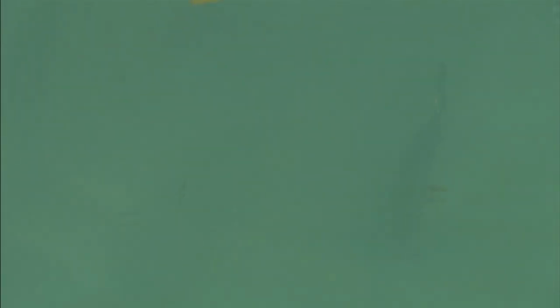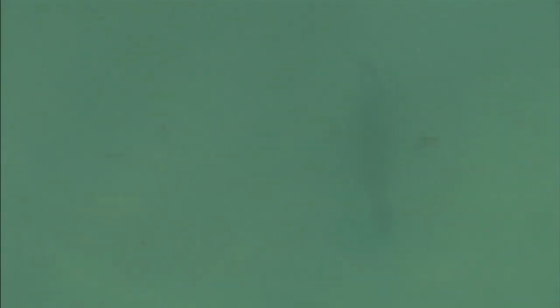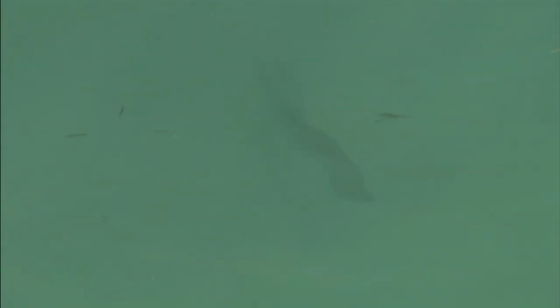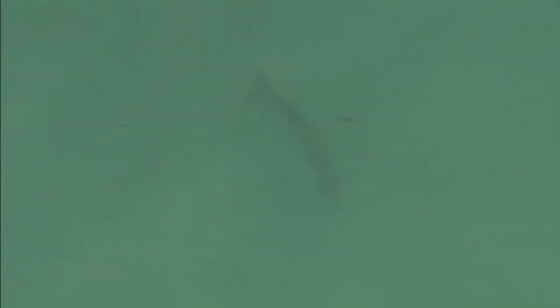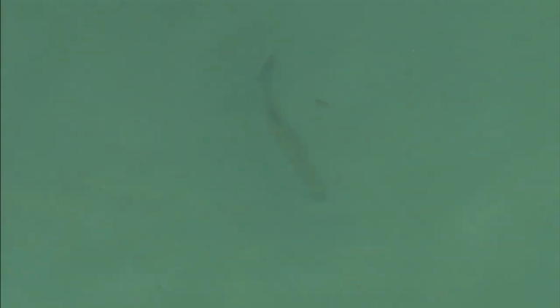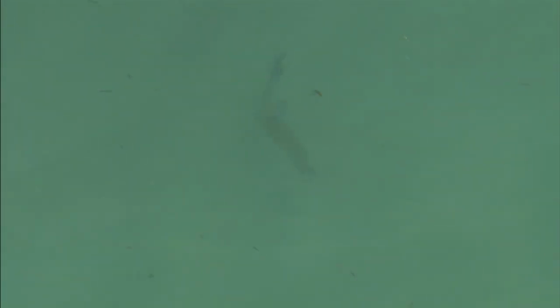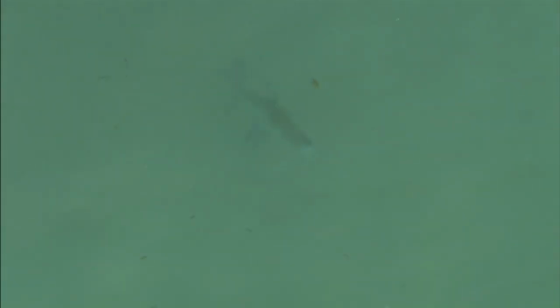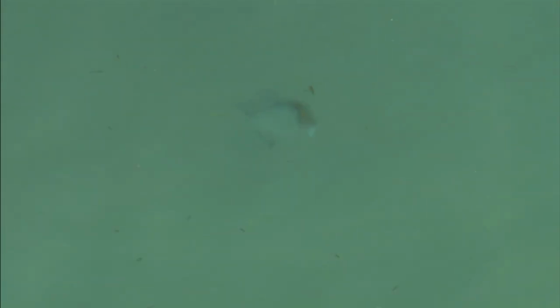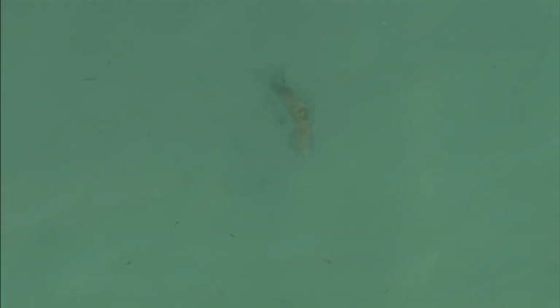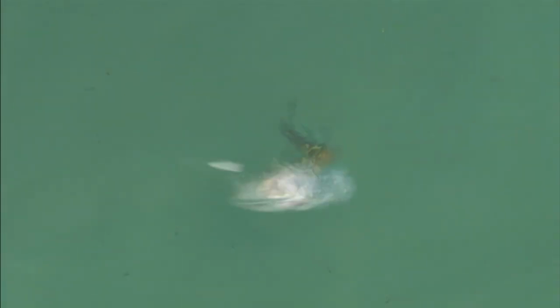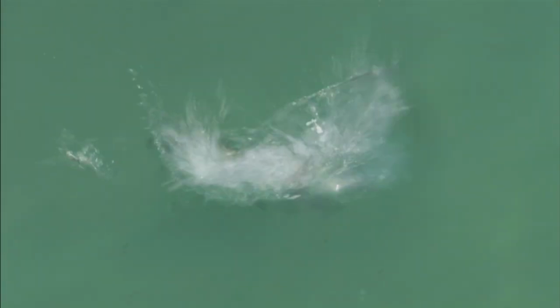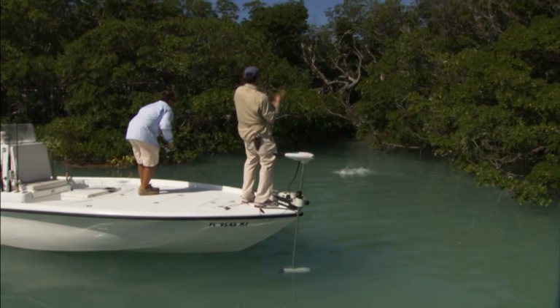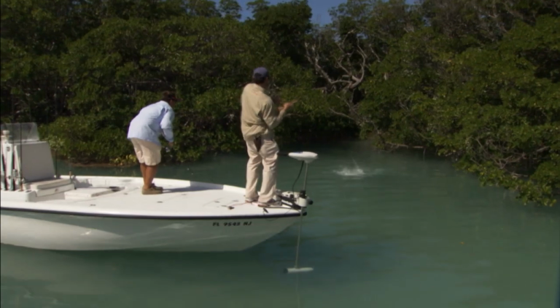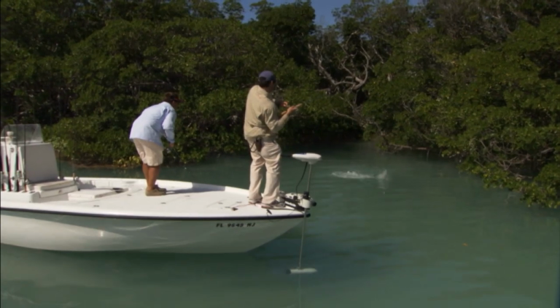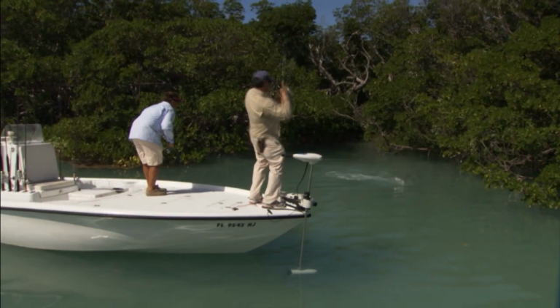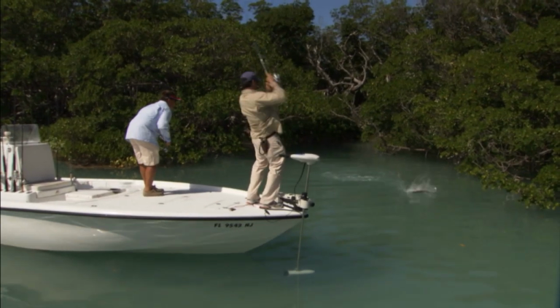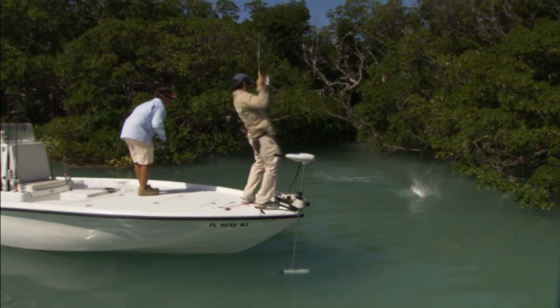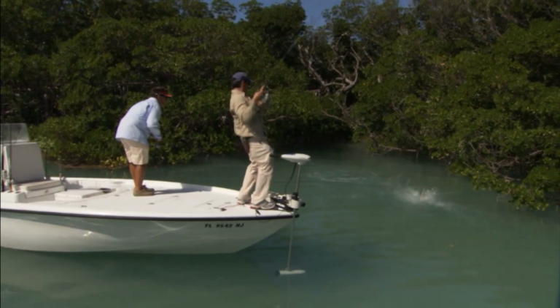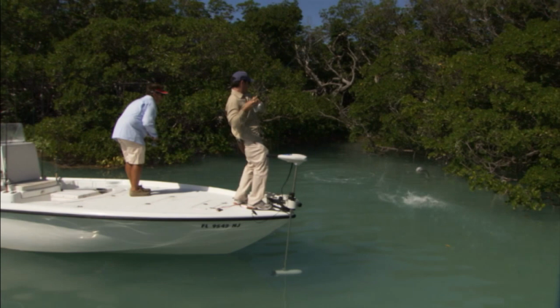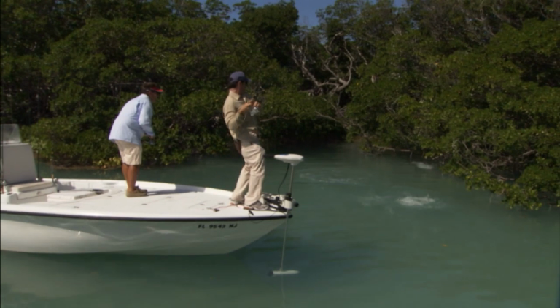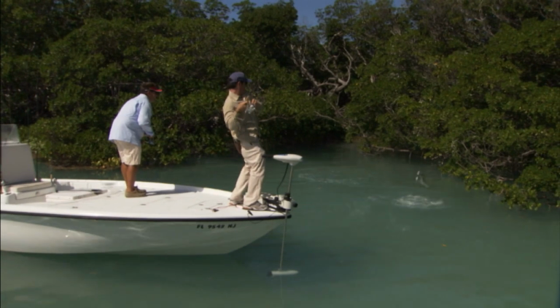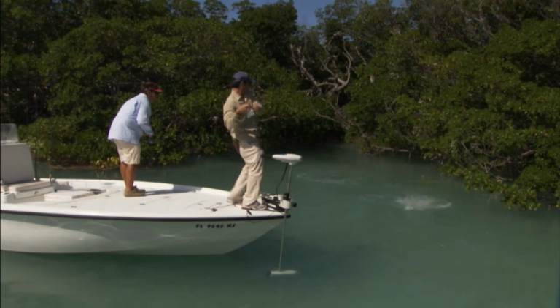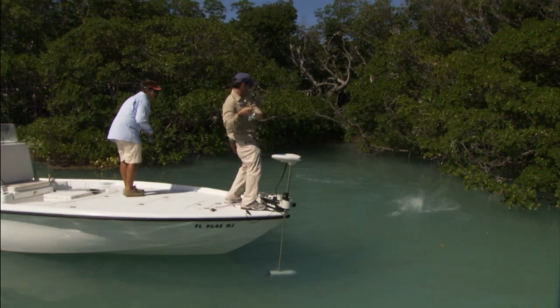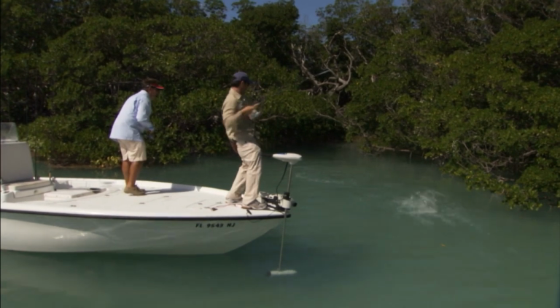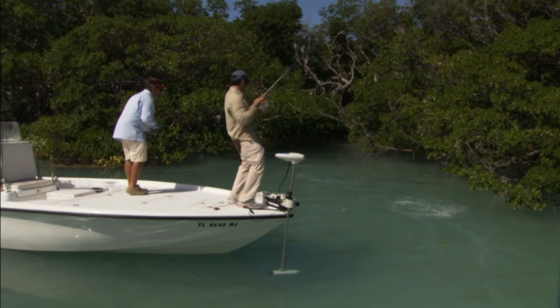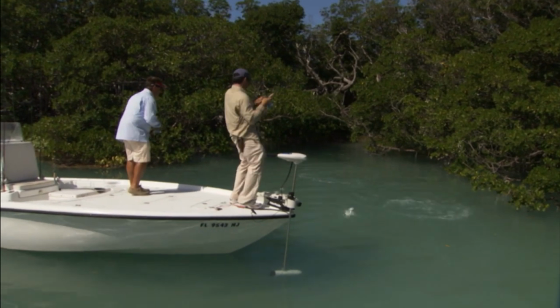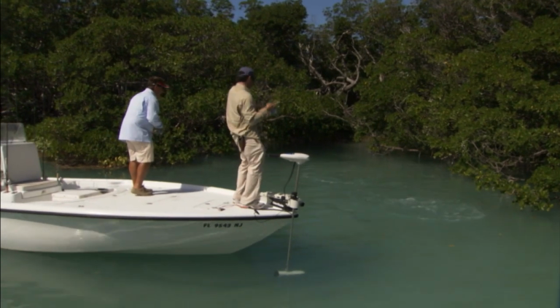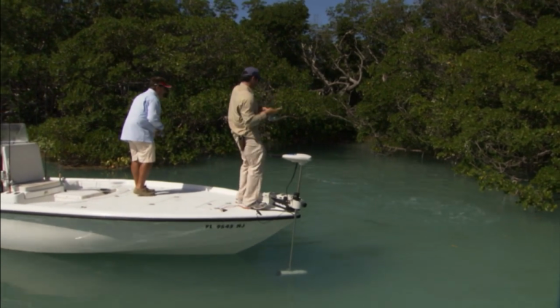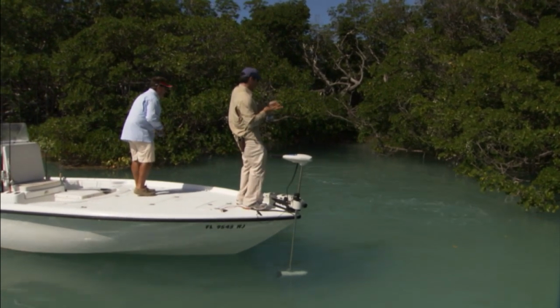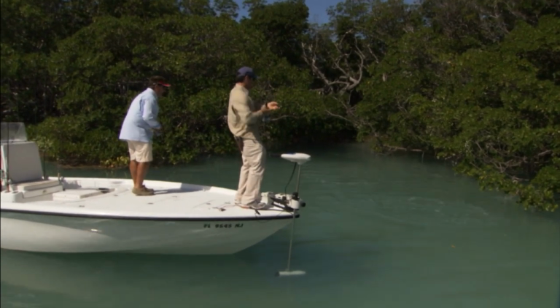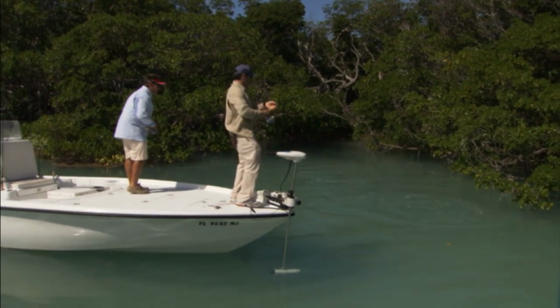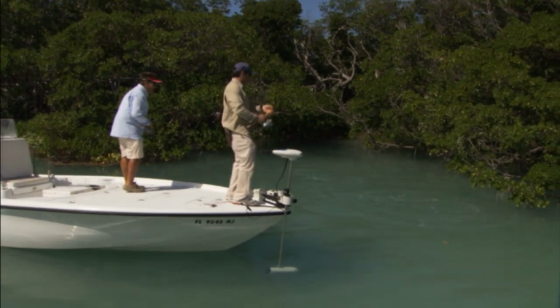He's looking right at the surface — bam! Nice! Good work! Nice job! How about that? That's so cool.